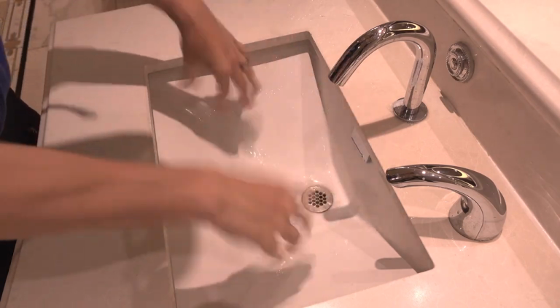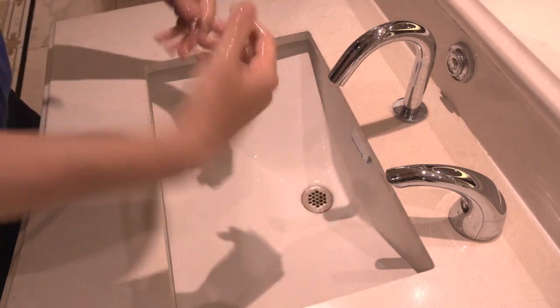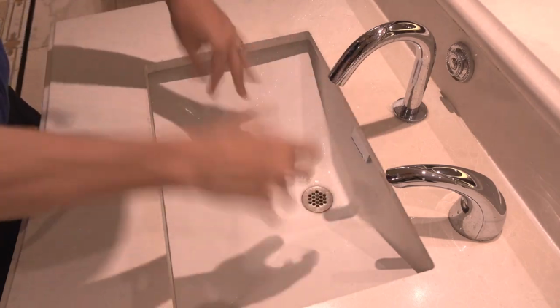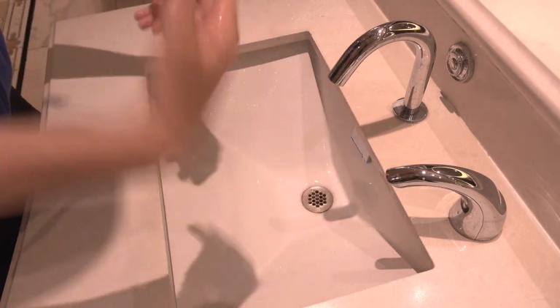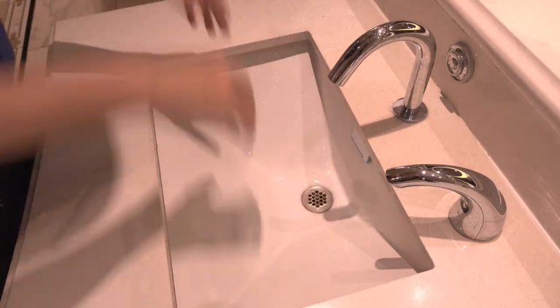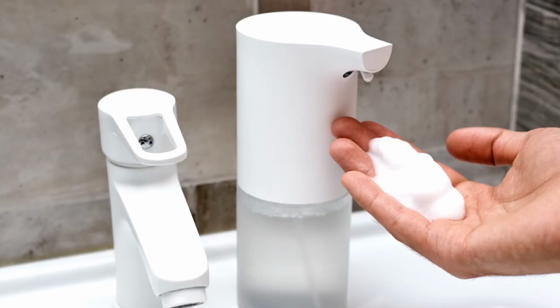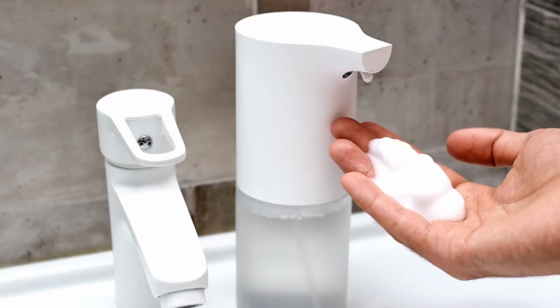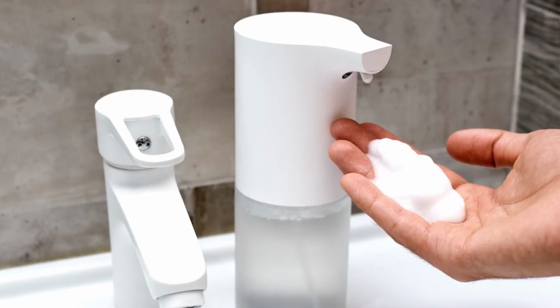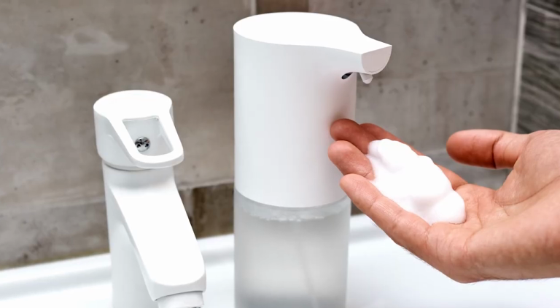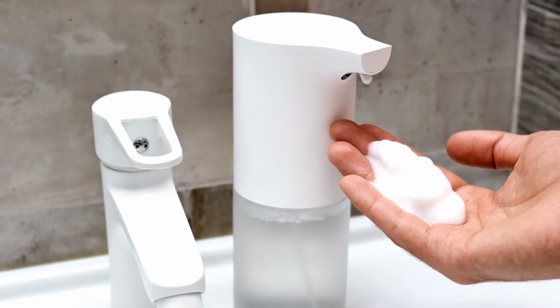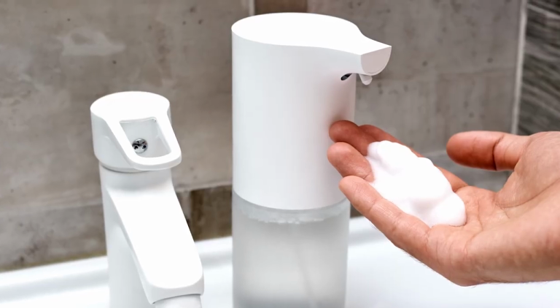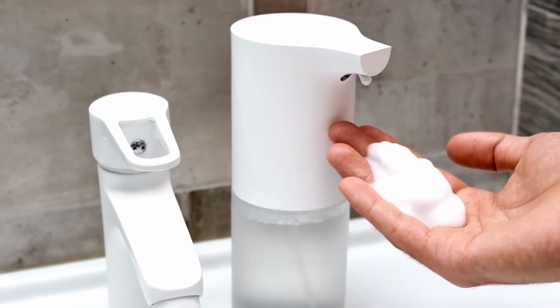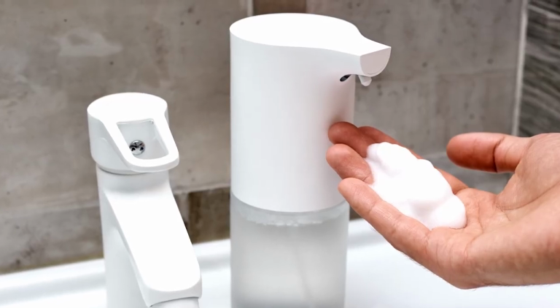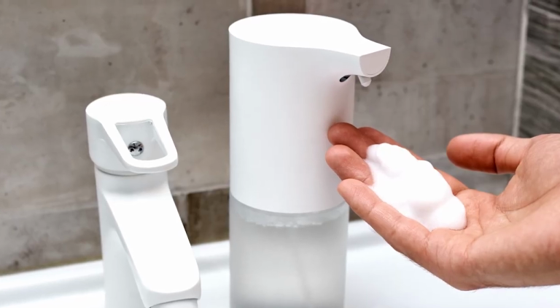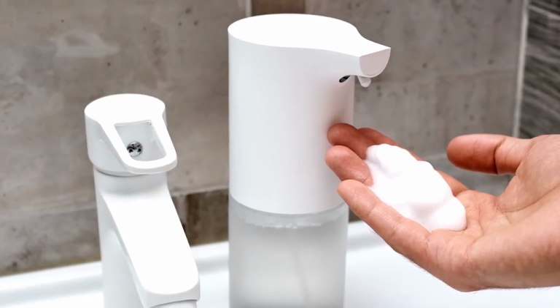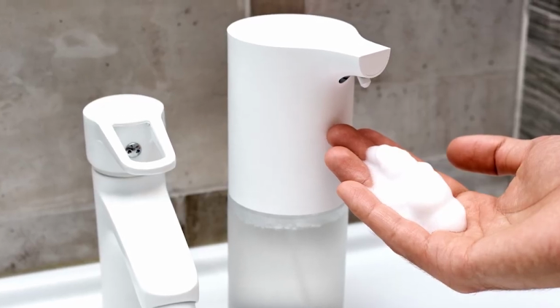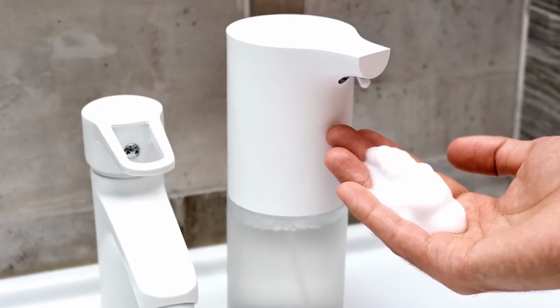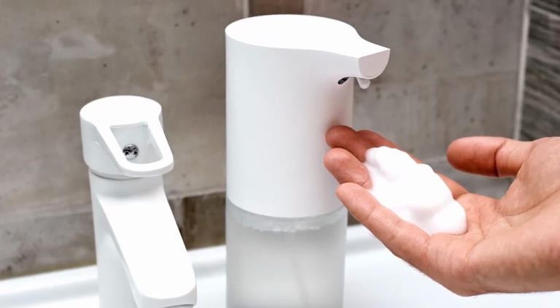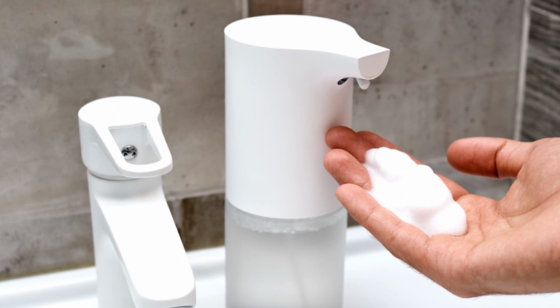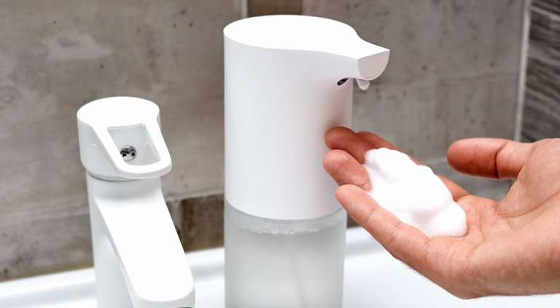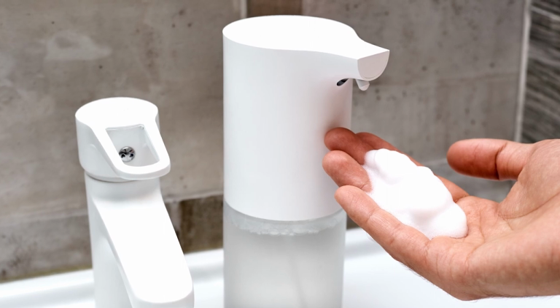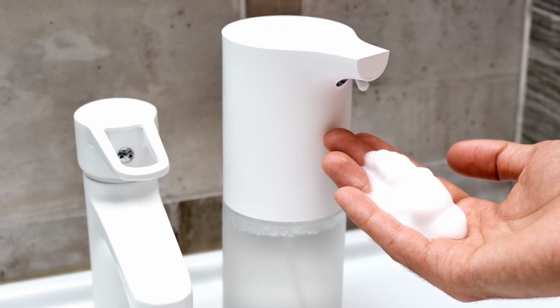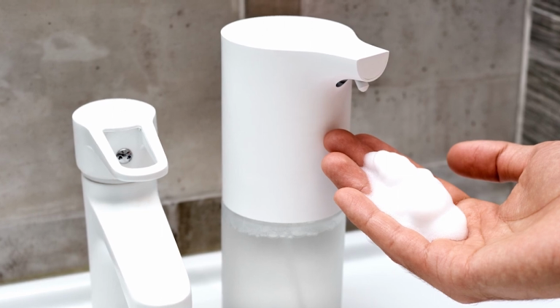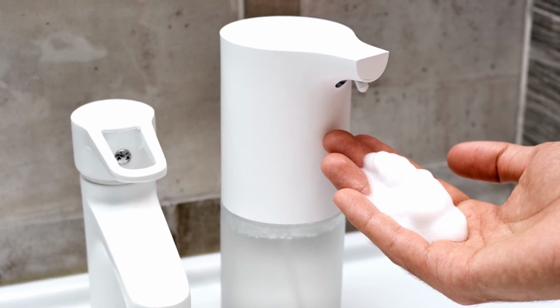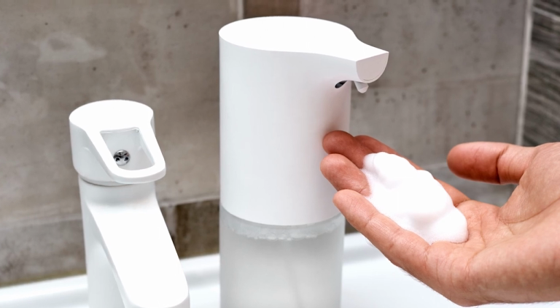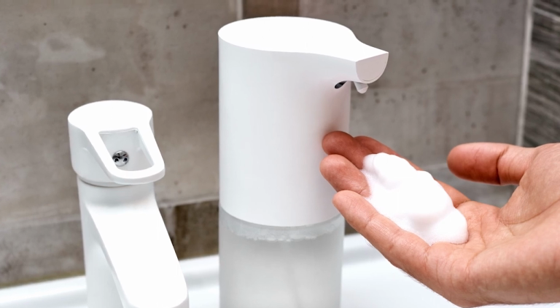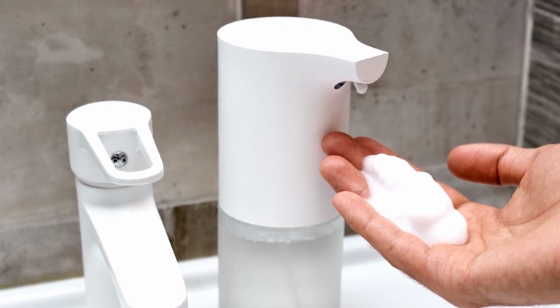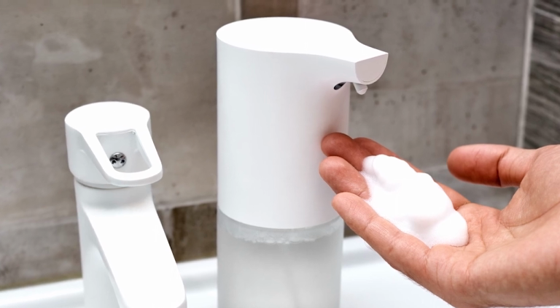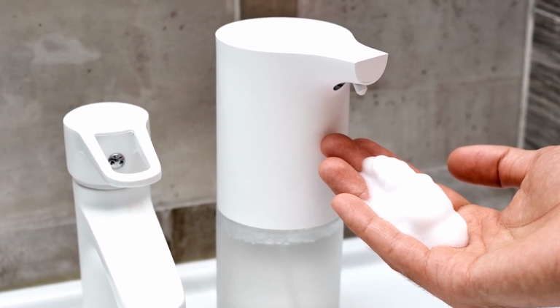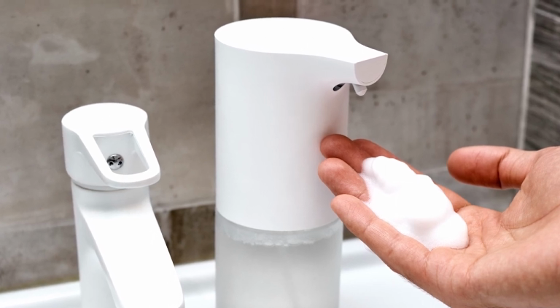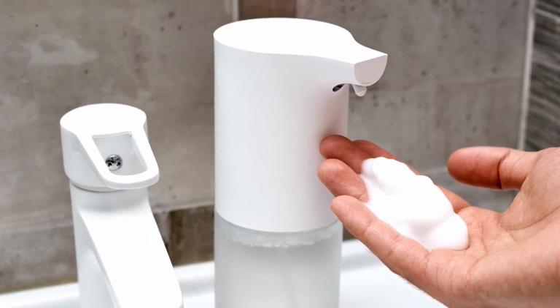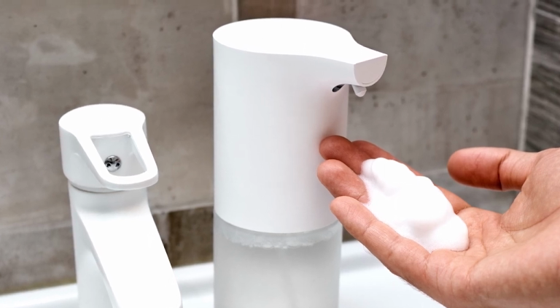Either way, hands-free soap dispensers are ridiculously and utterly useless, and best to be avoided at all costs.